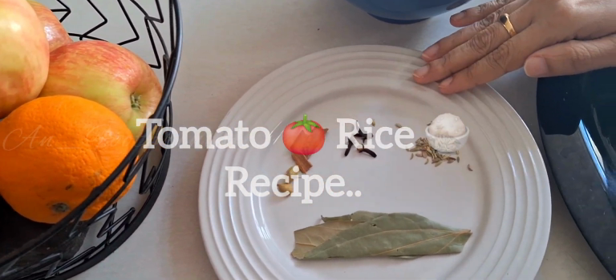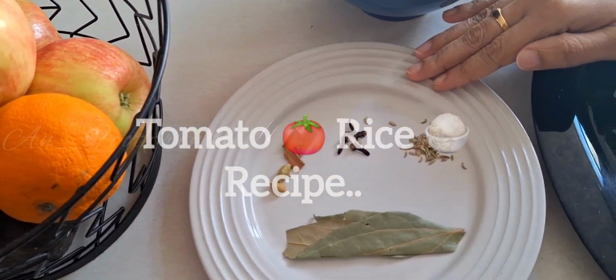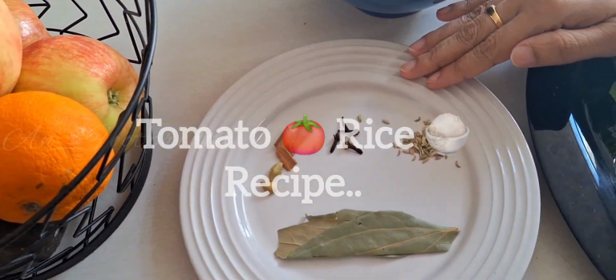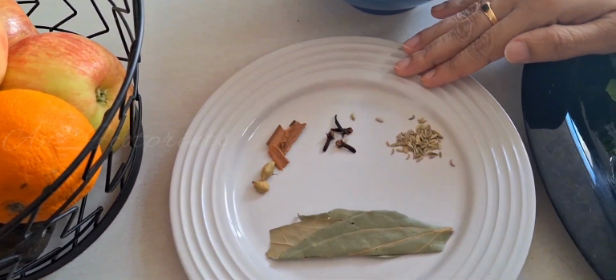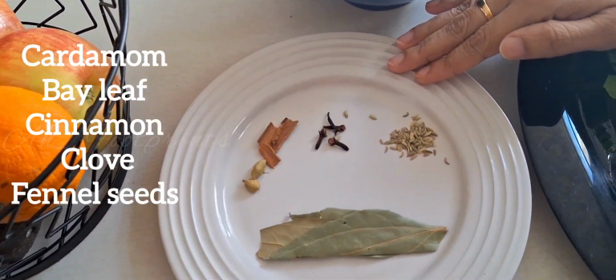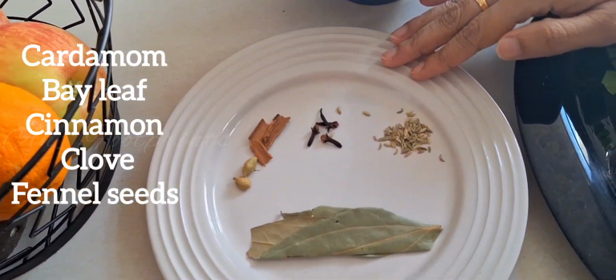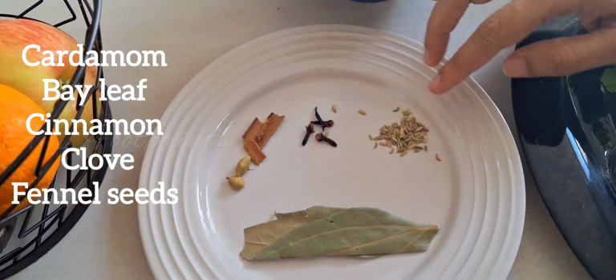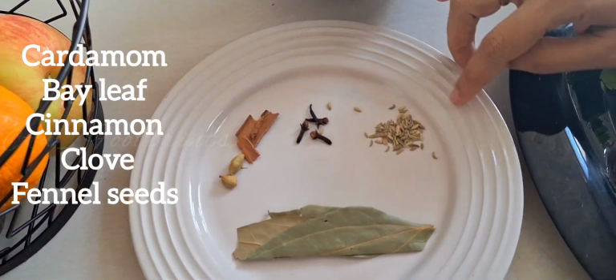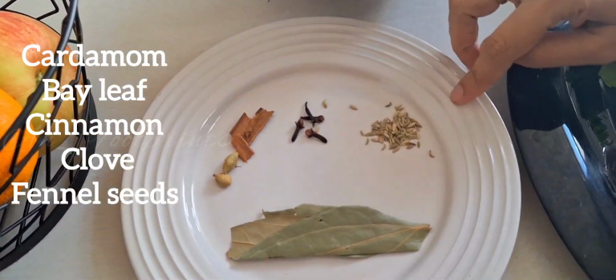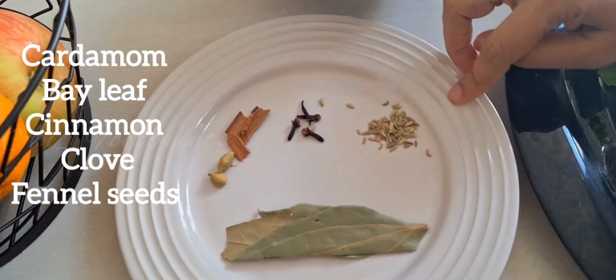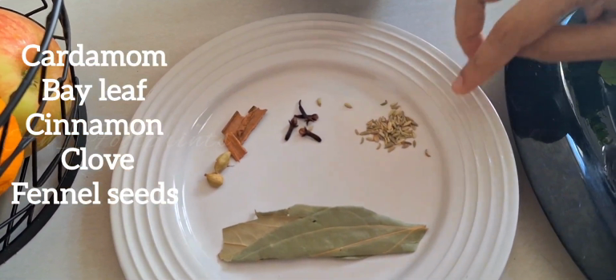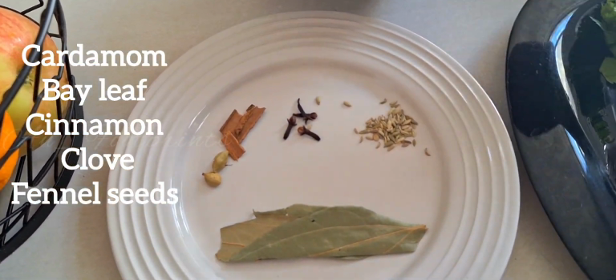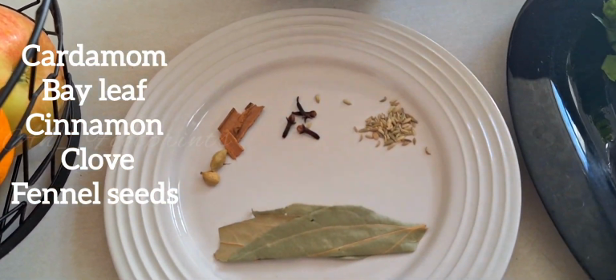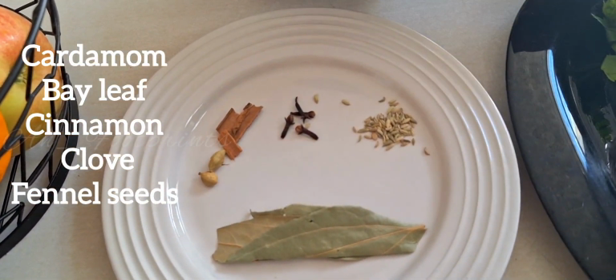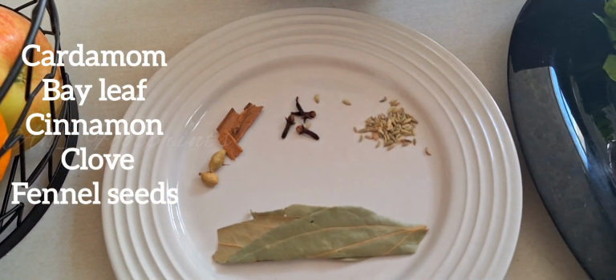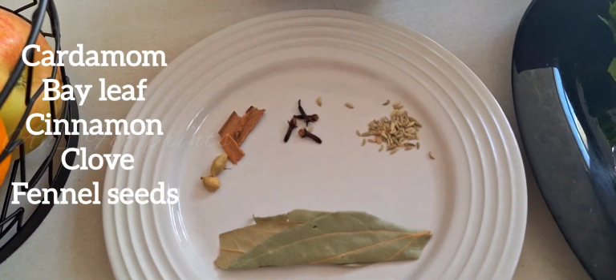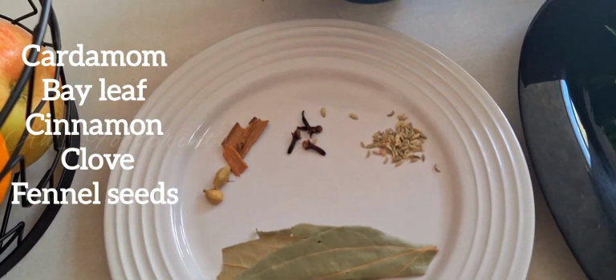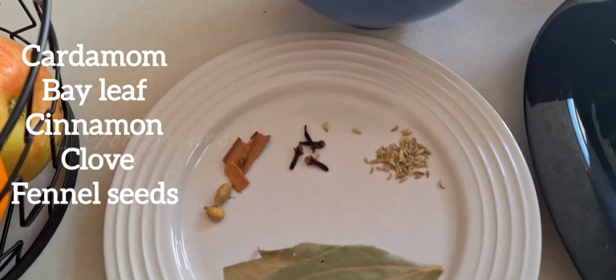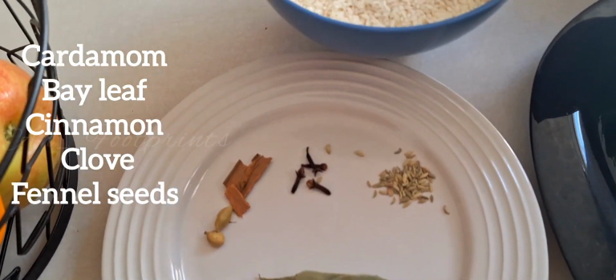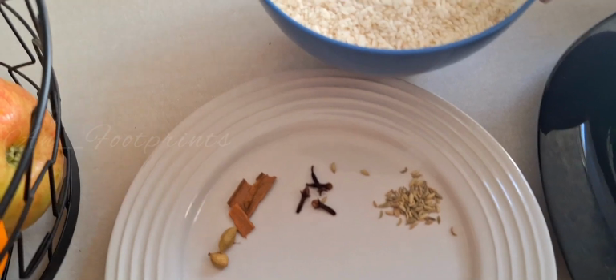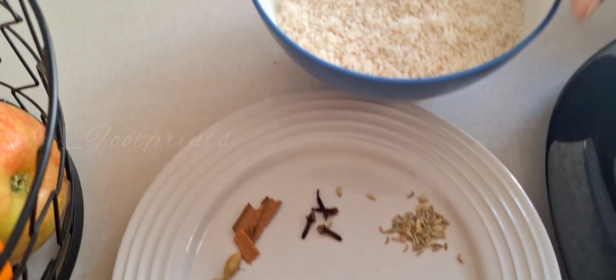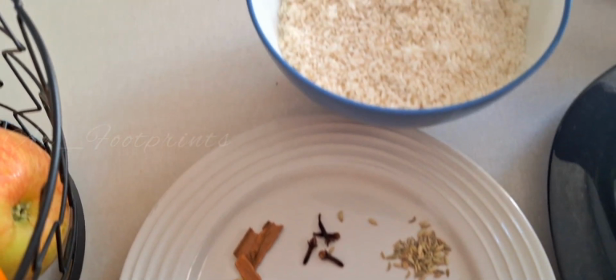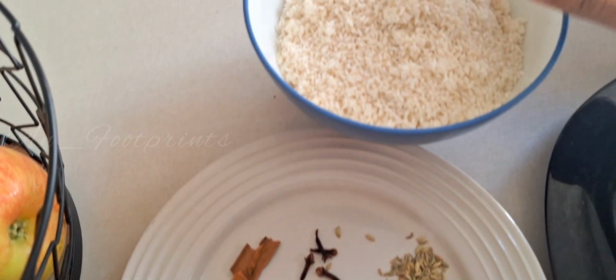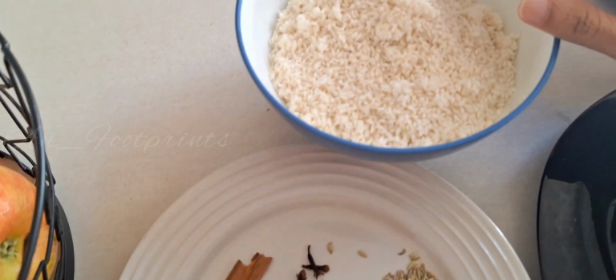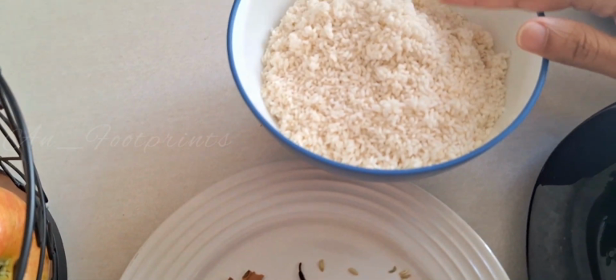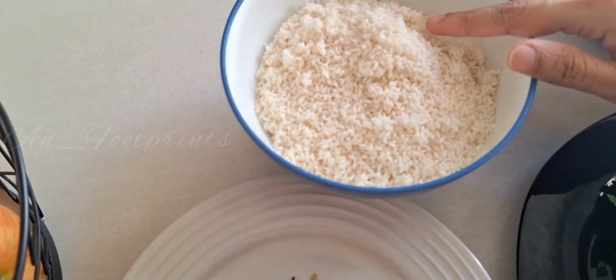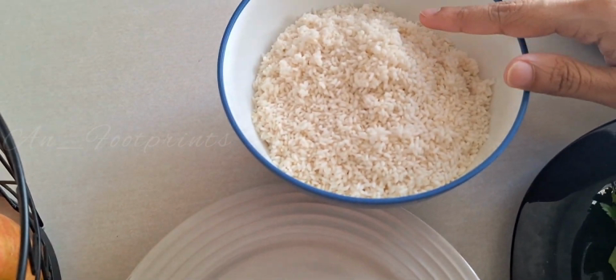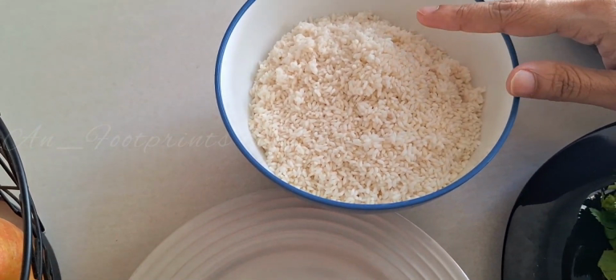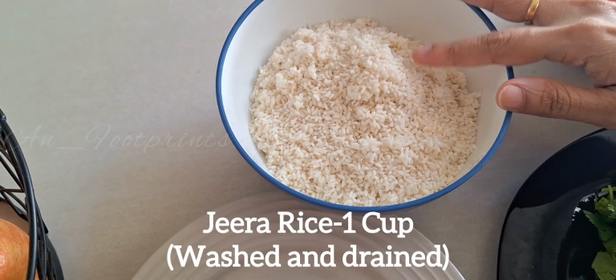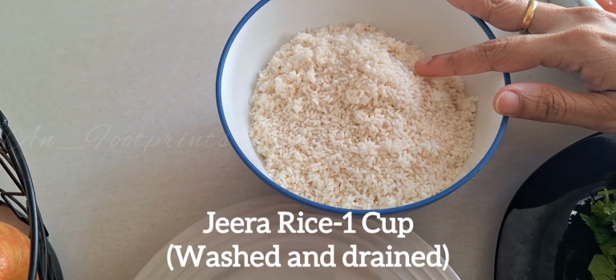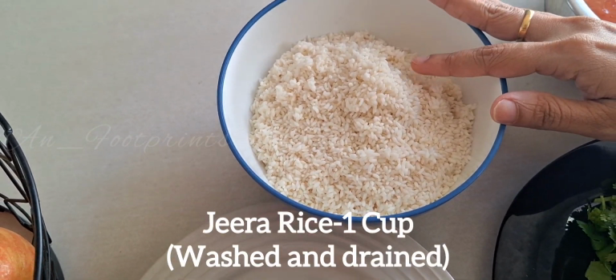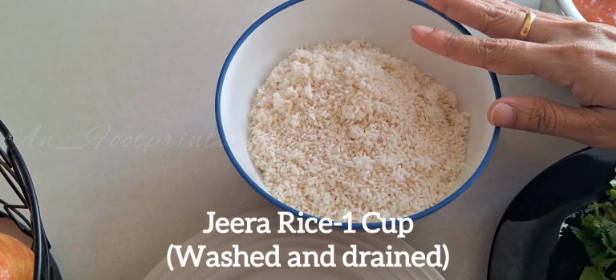These are the spices. Here I am going to add 1 cup of Jeera rice.